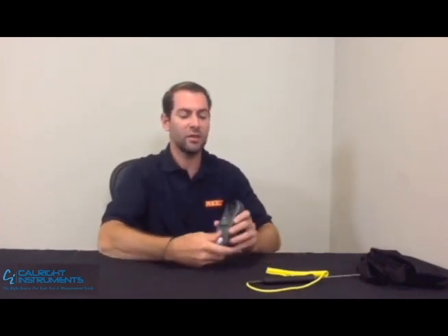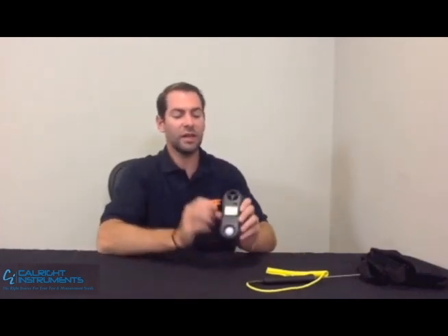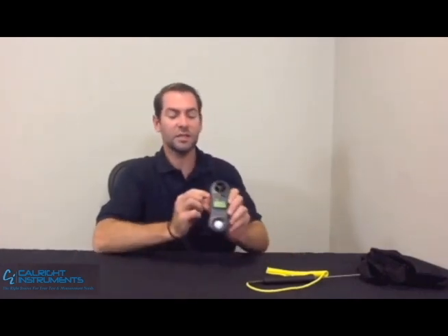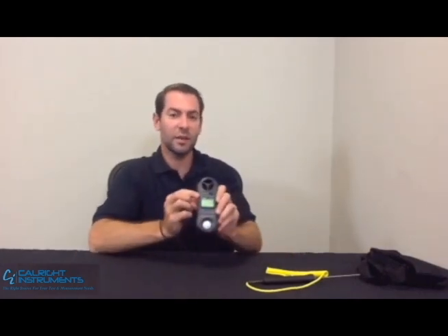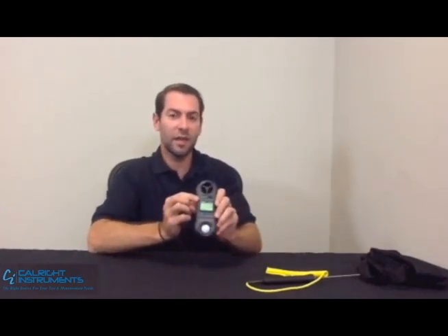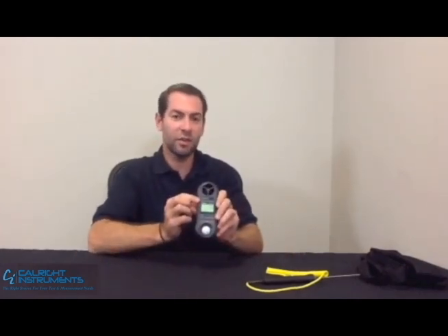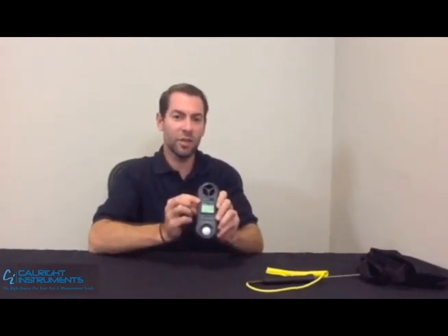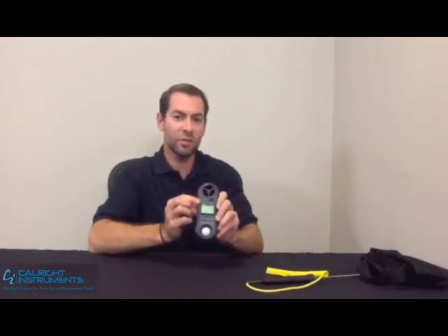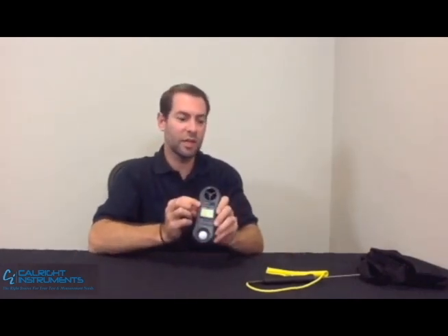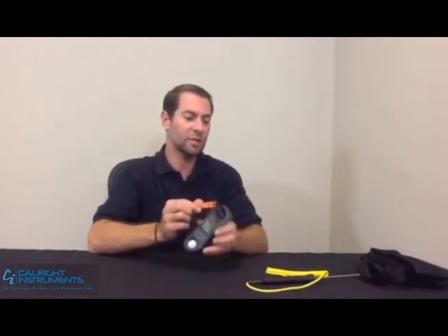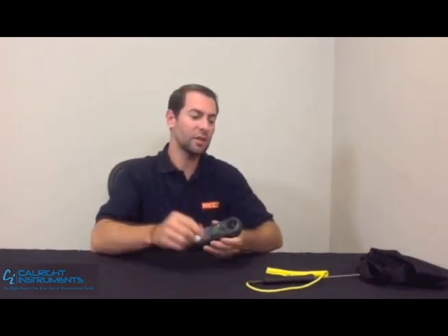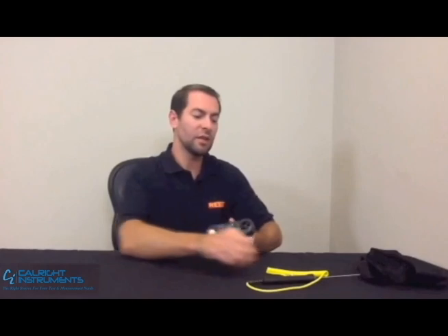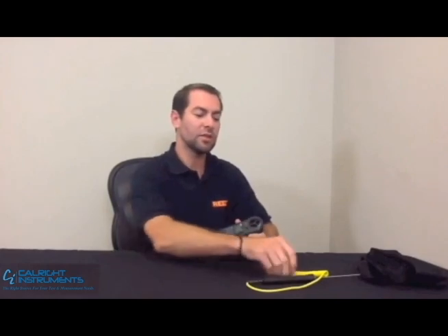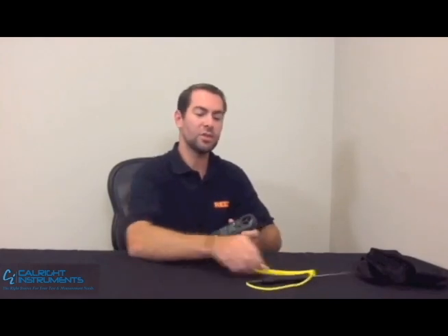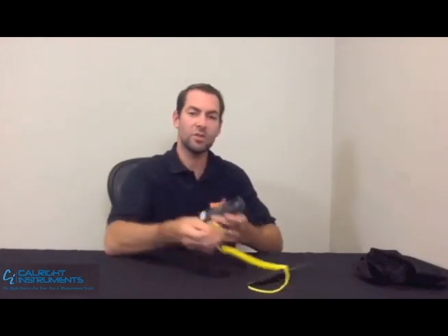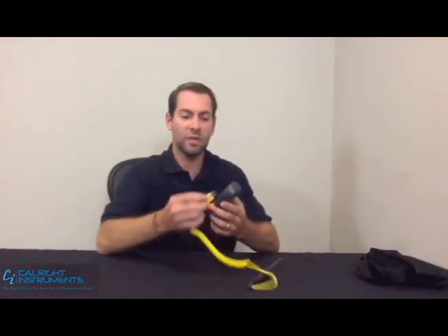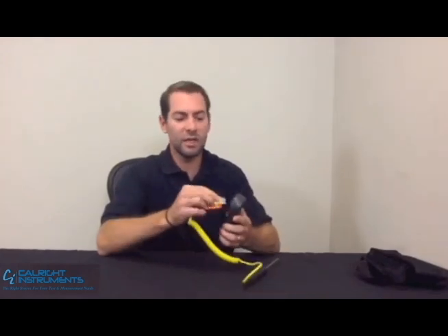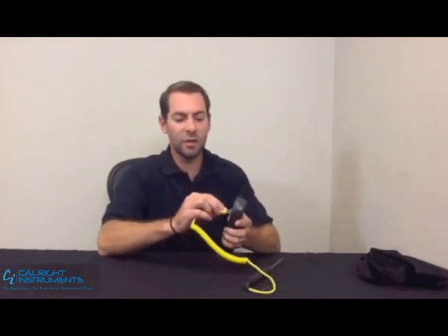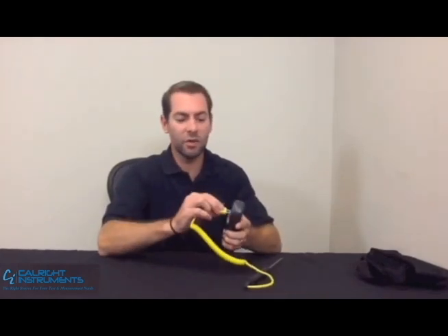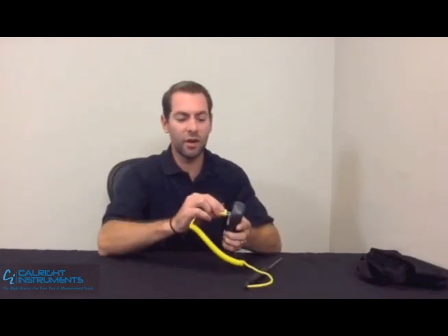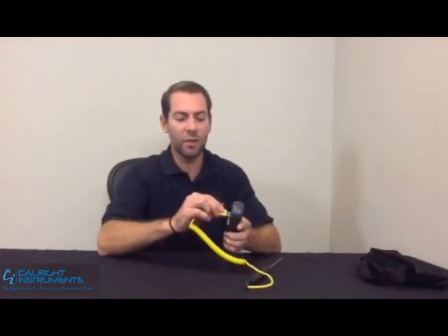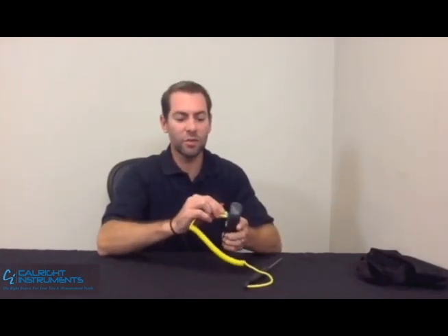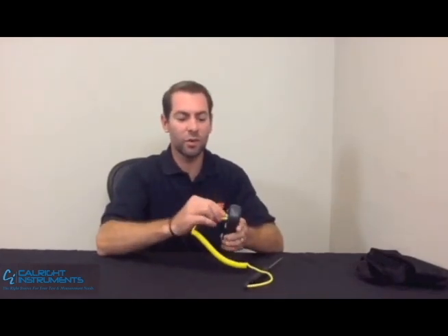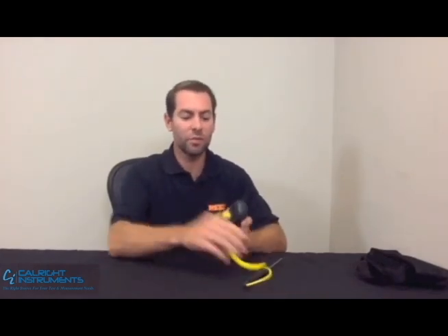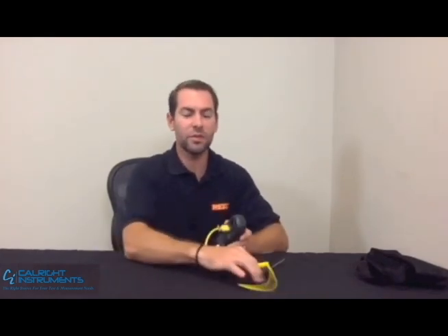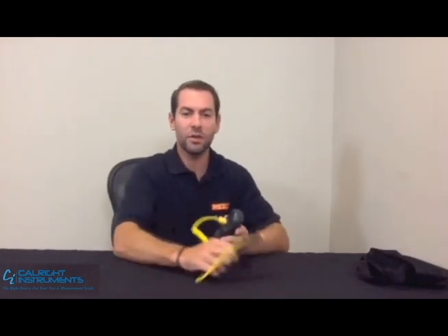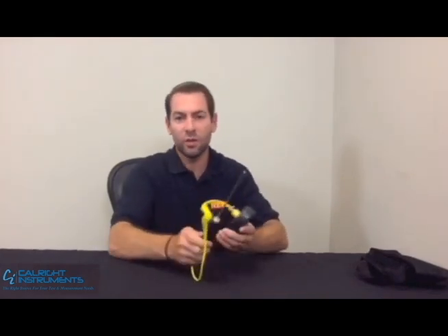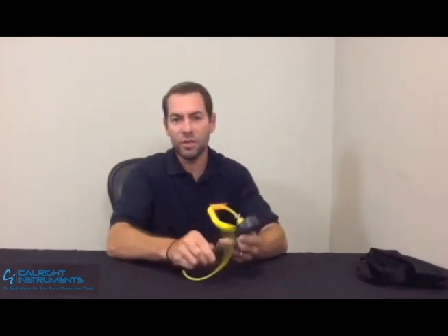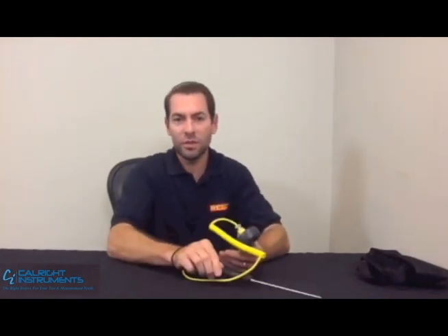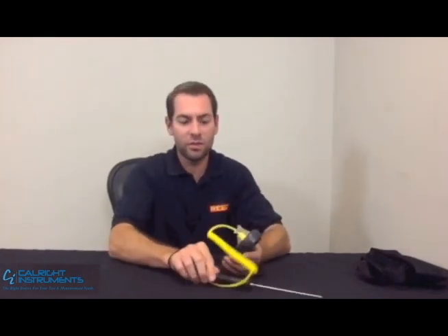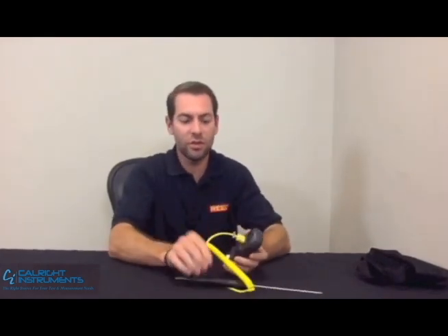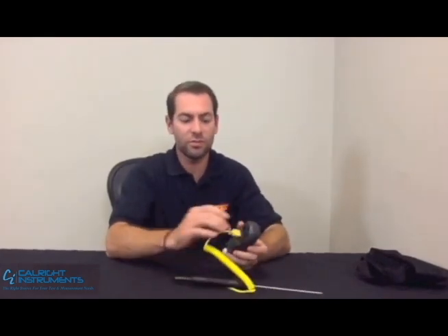The unit has a type K thermocouple attachment, so you can choose from any number of our optional probes or simply use your own.